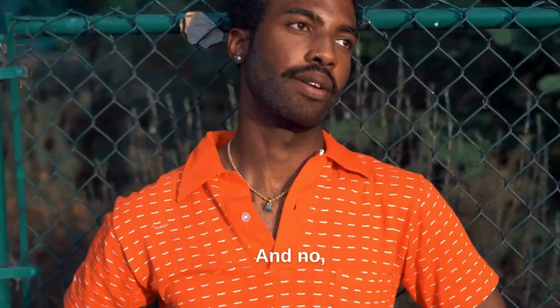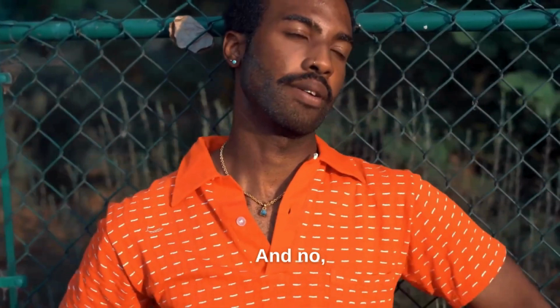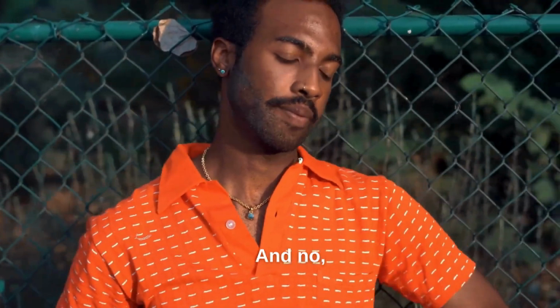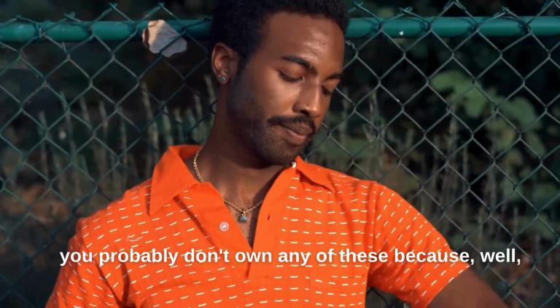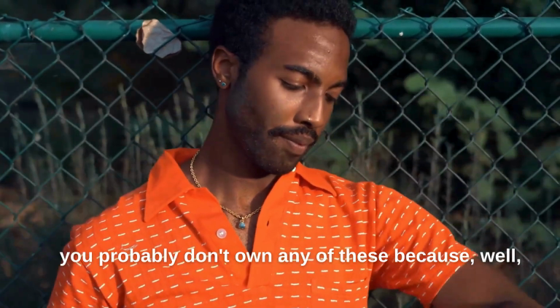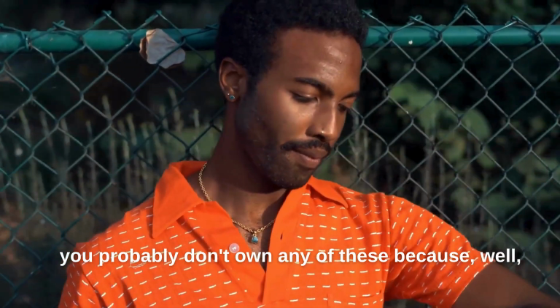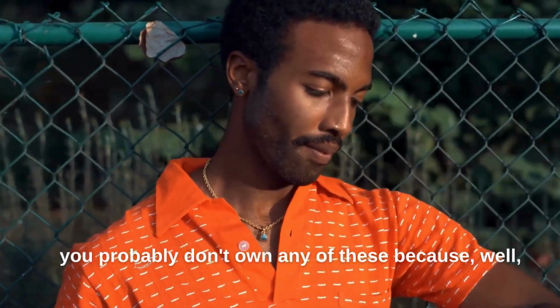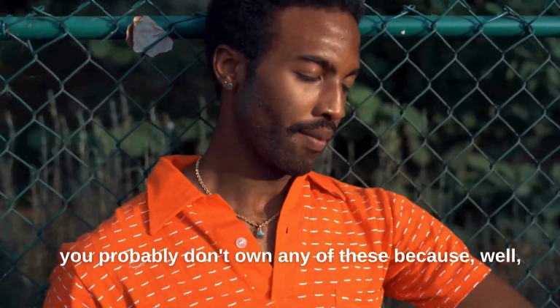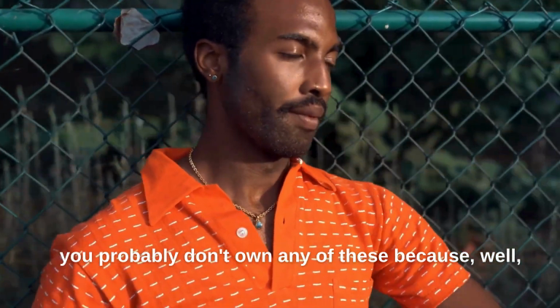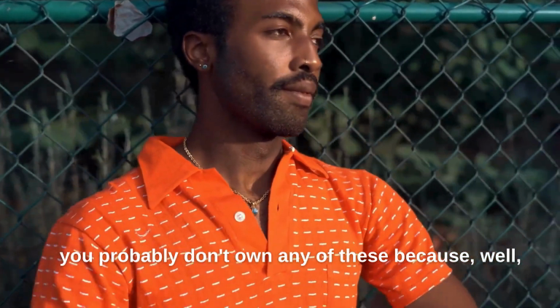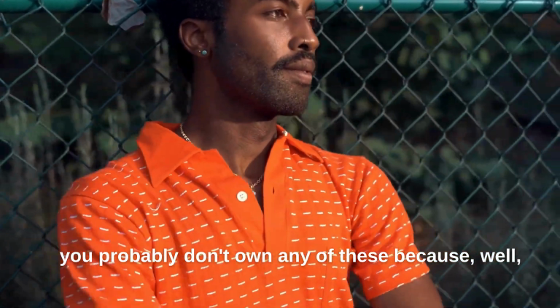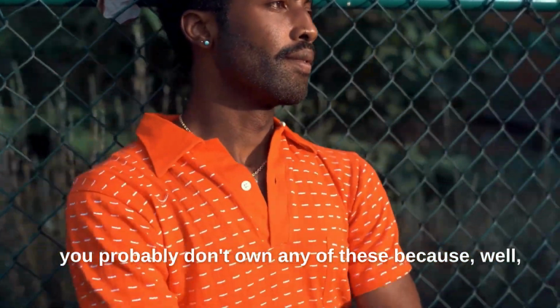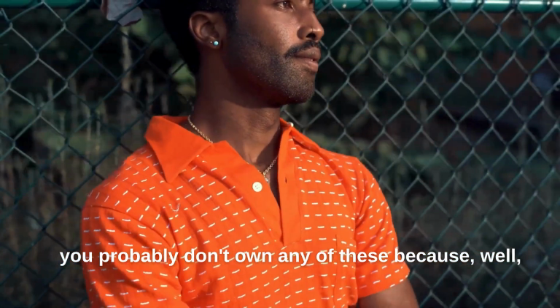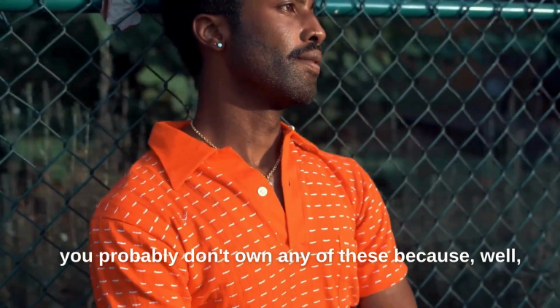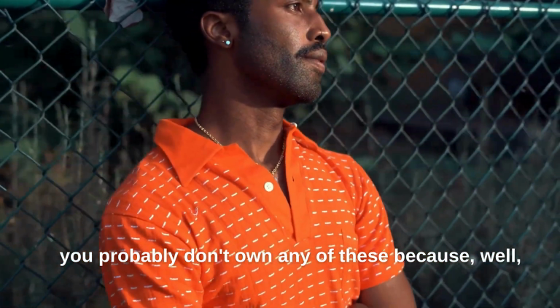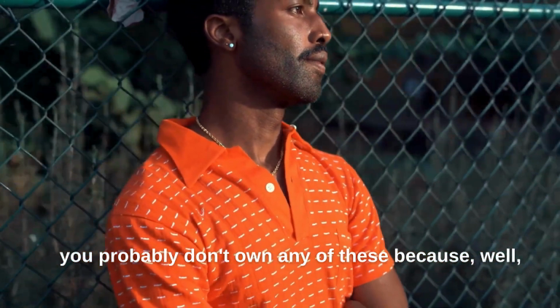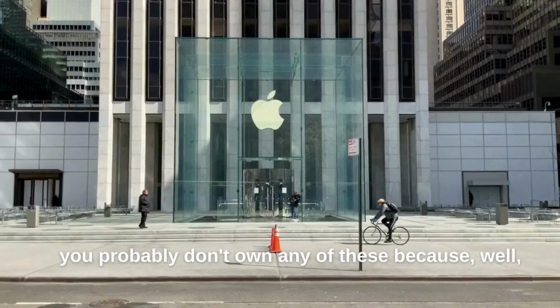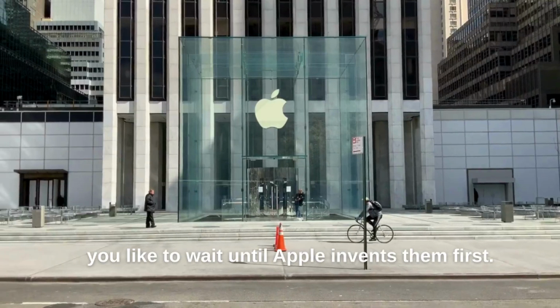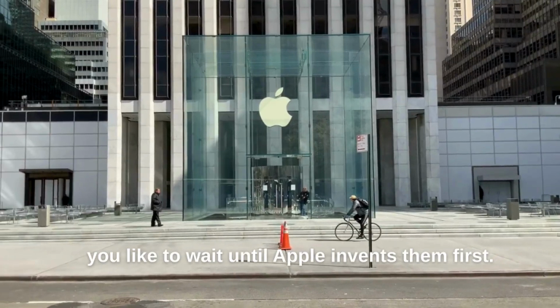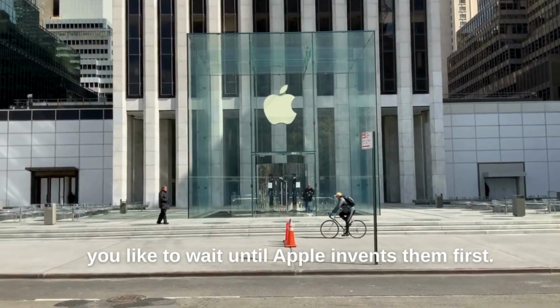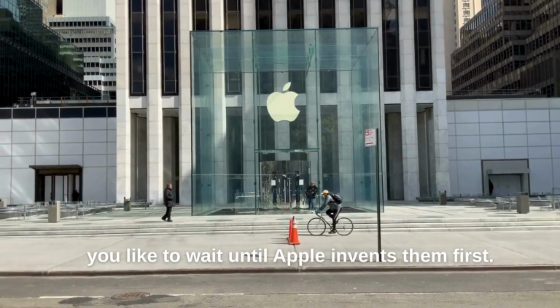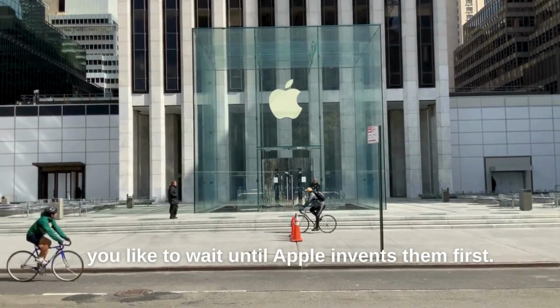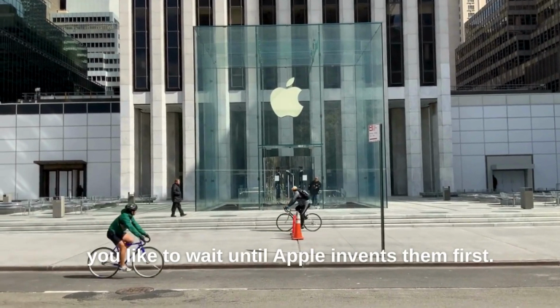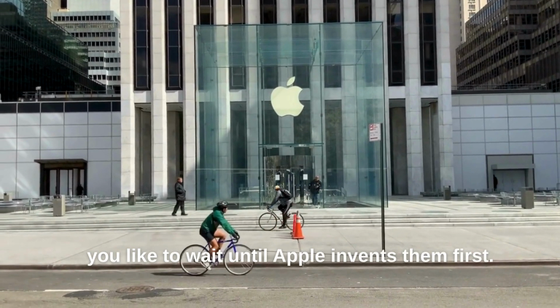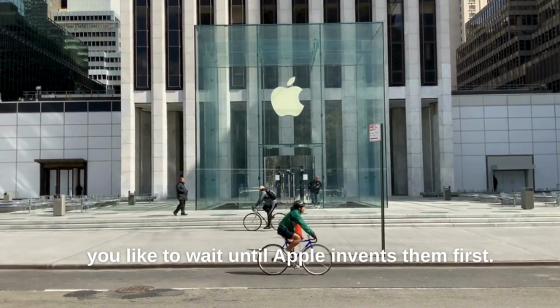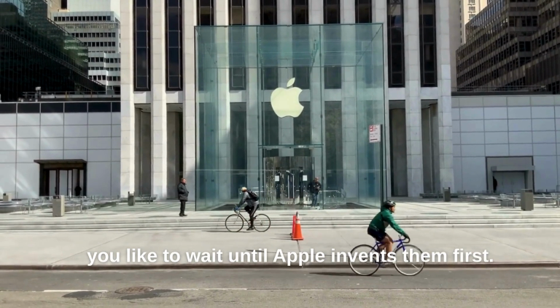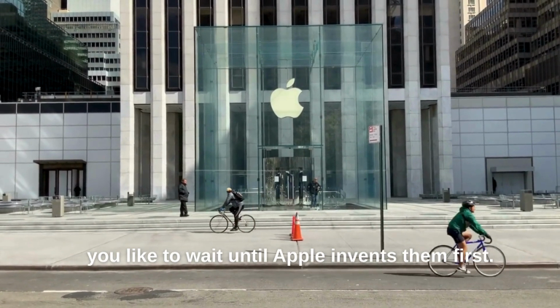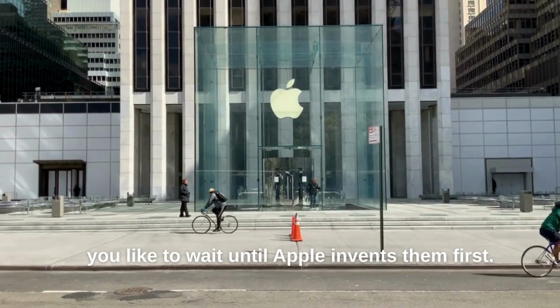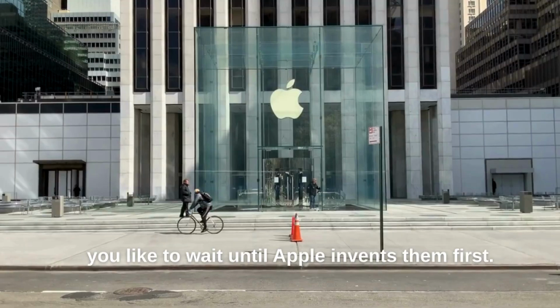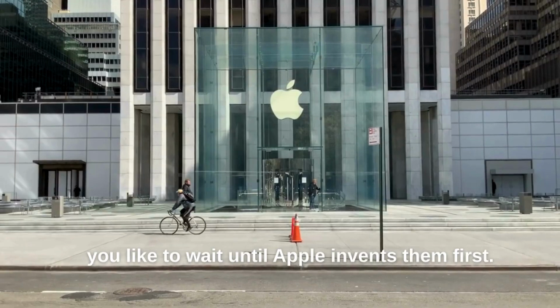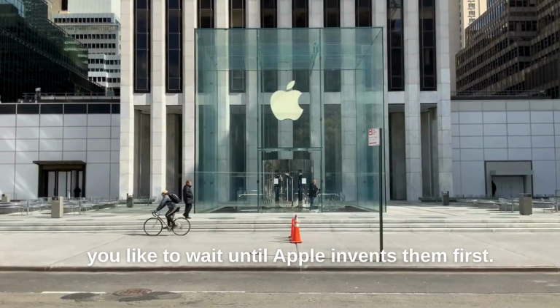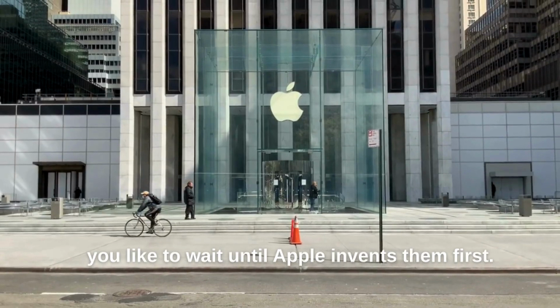And no, you probably don't own any of these because you like to wait until Apple invents them first.